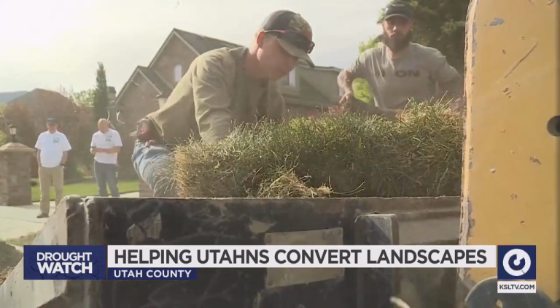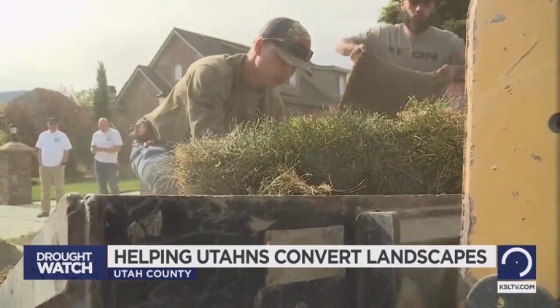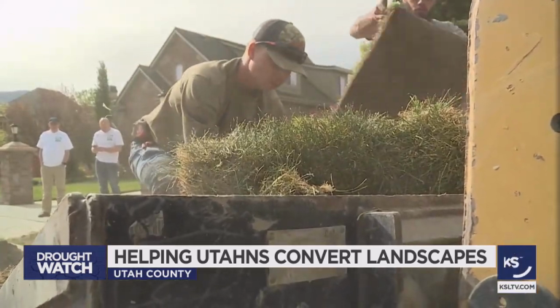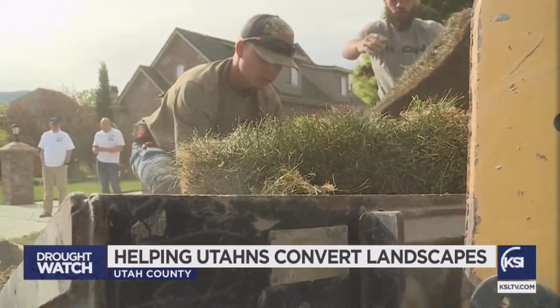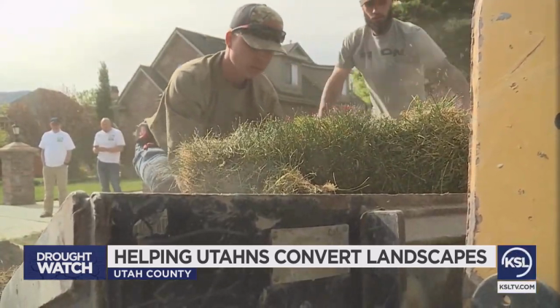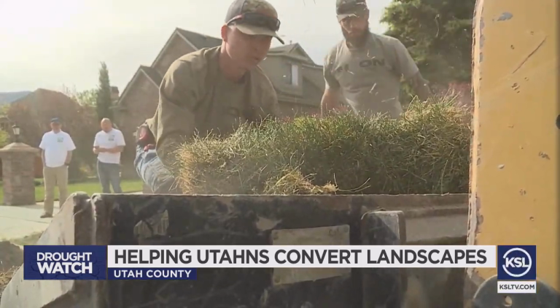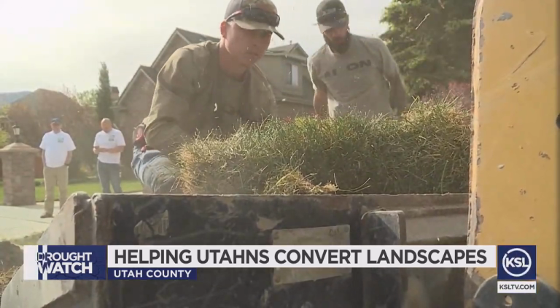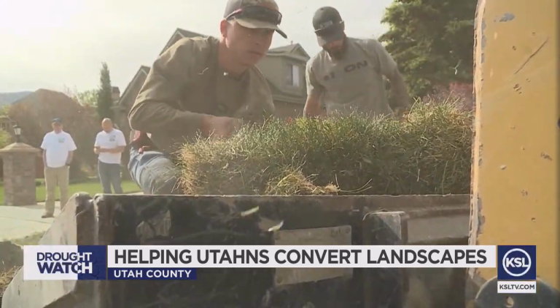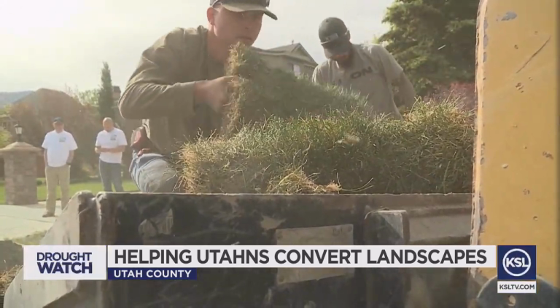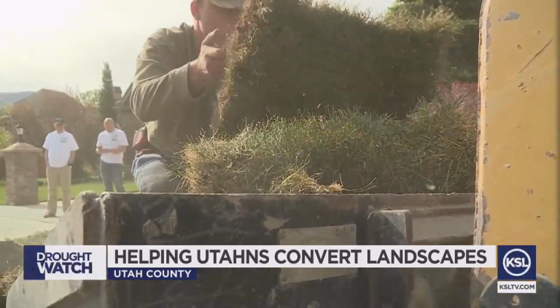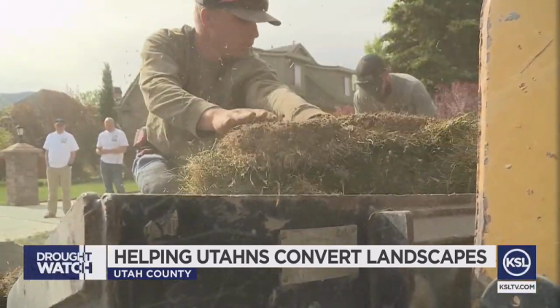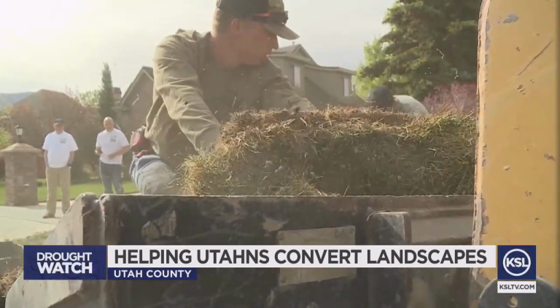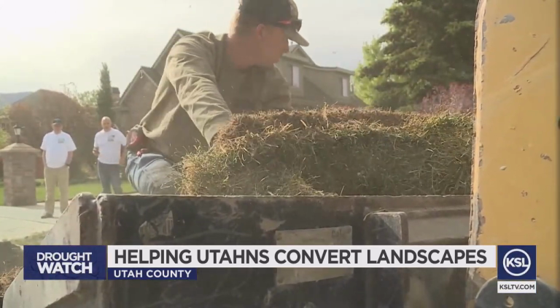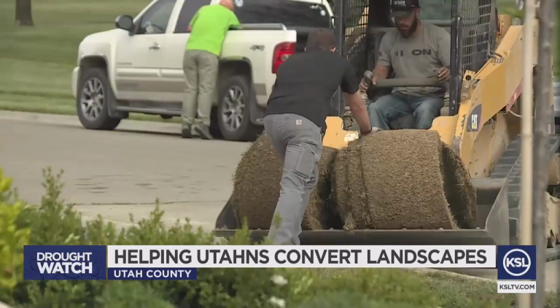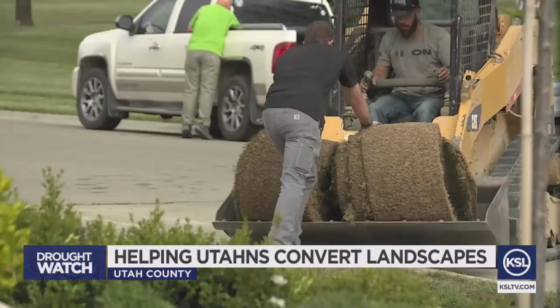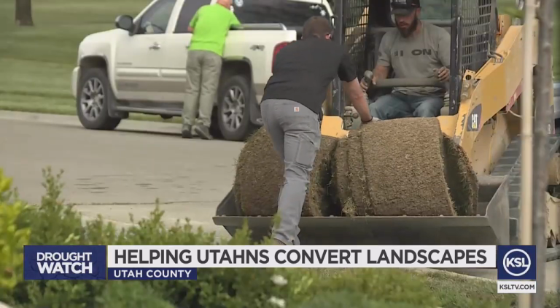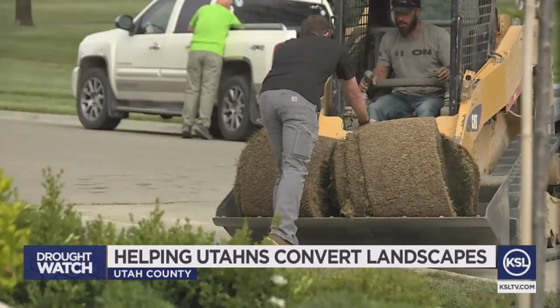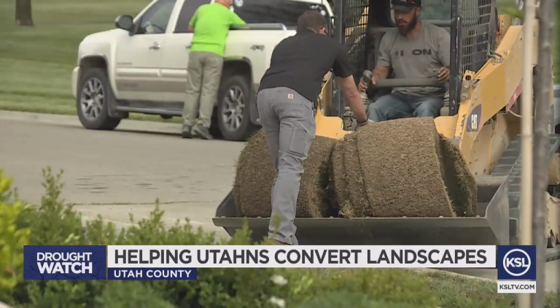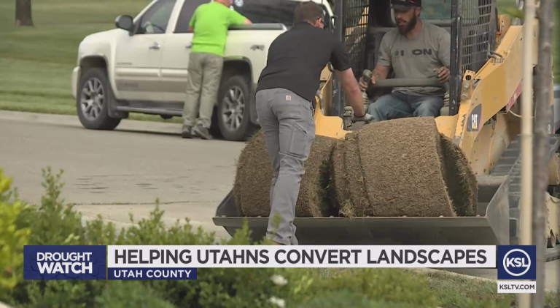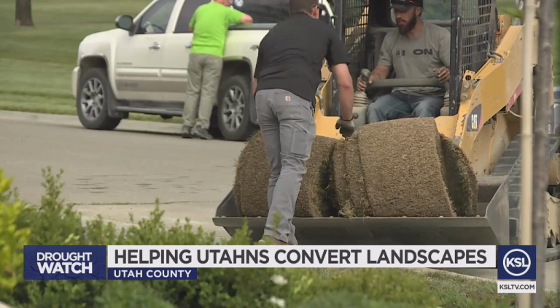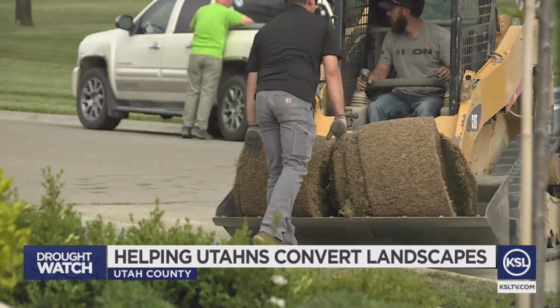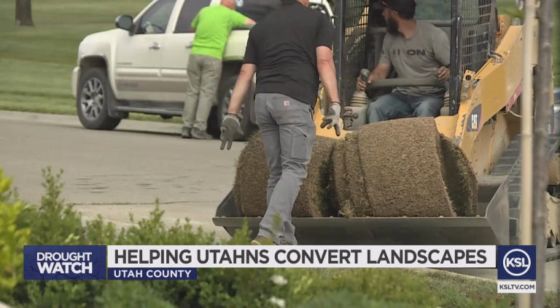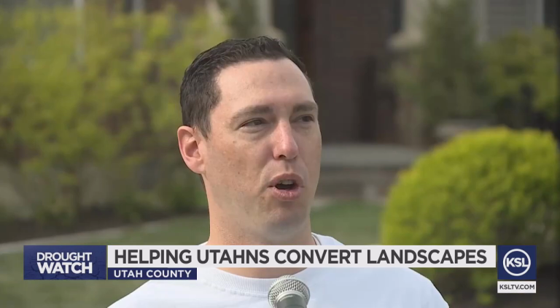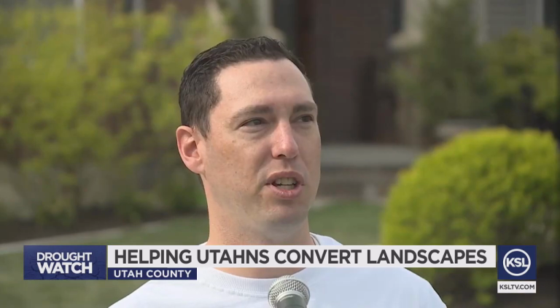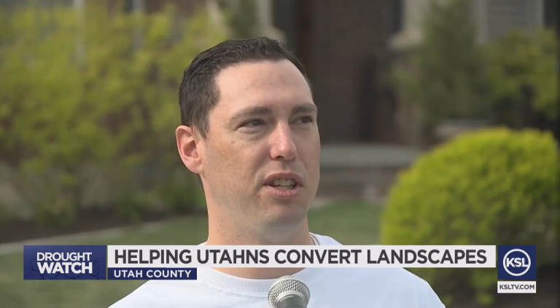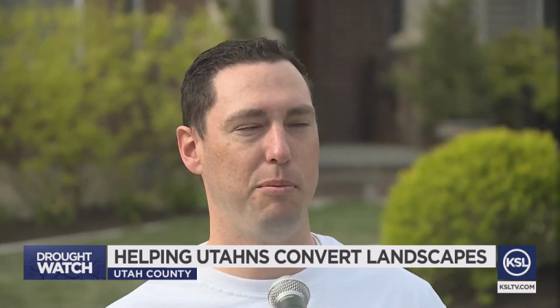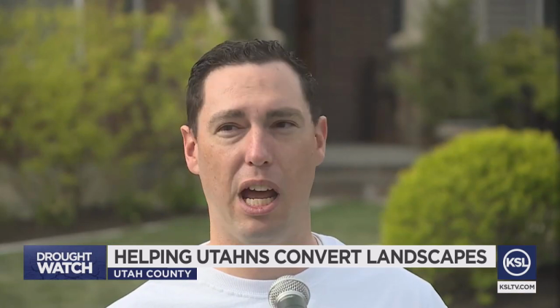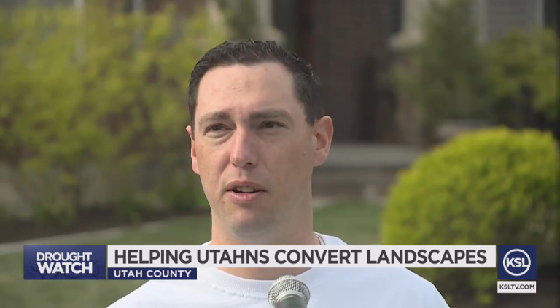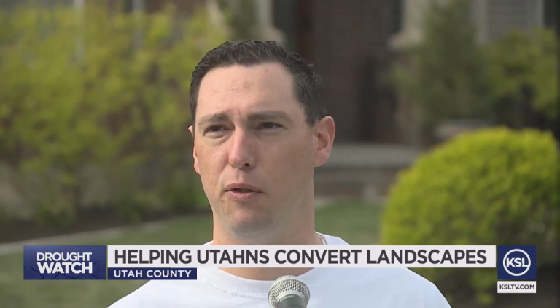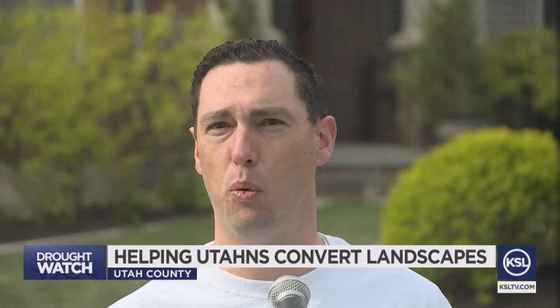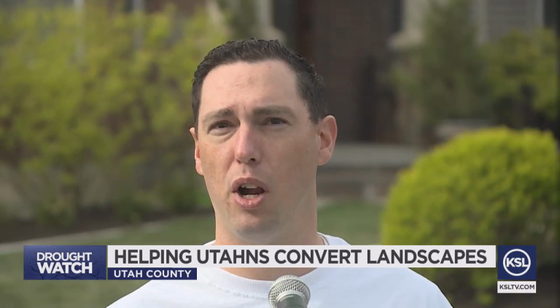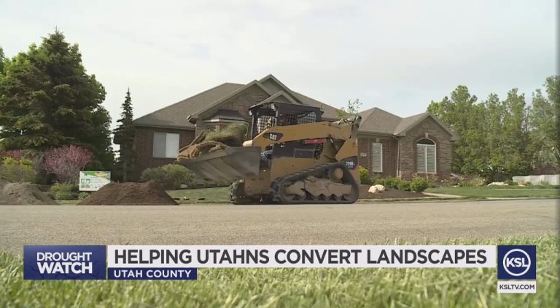Utah's population is continuing to grow, and with that, so is the demand for water.